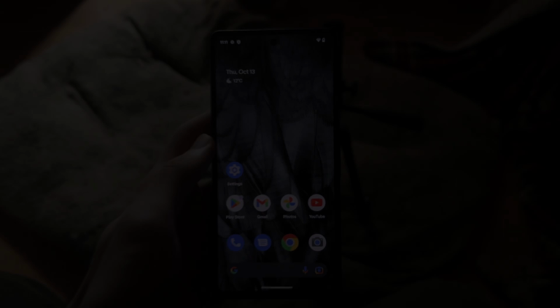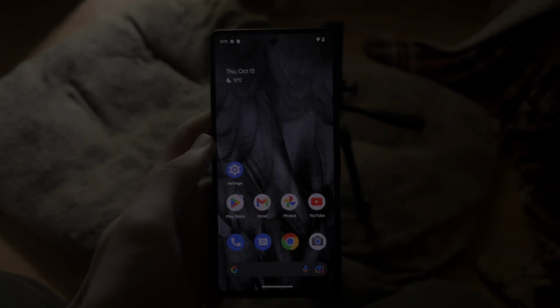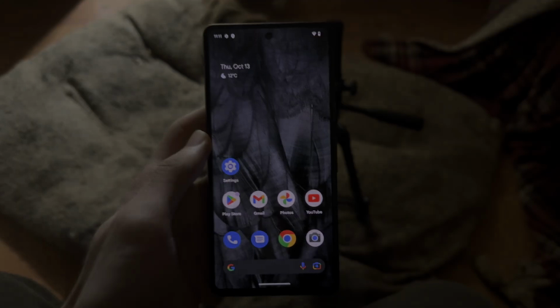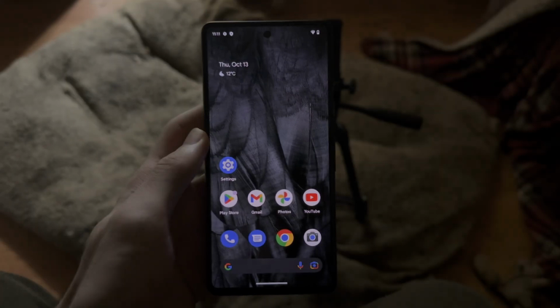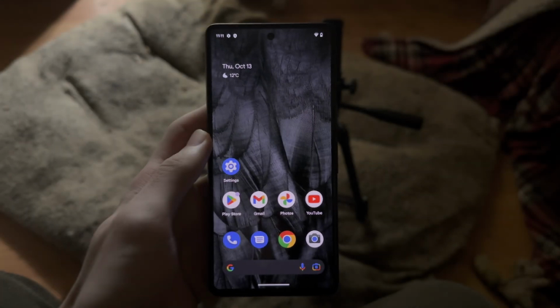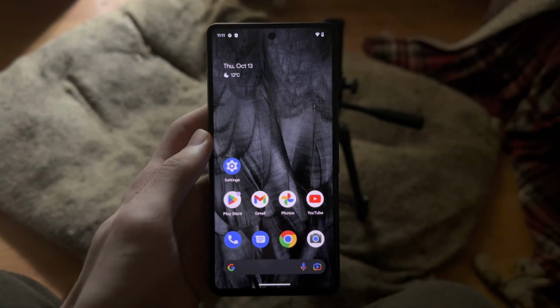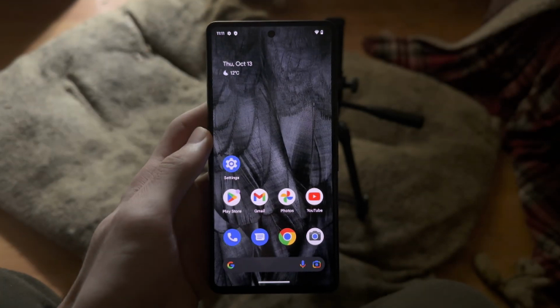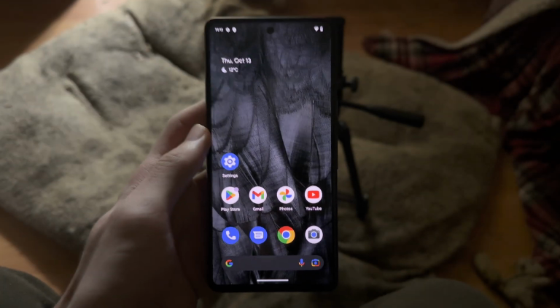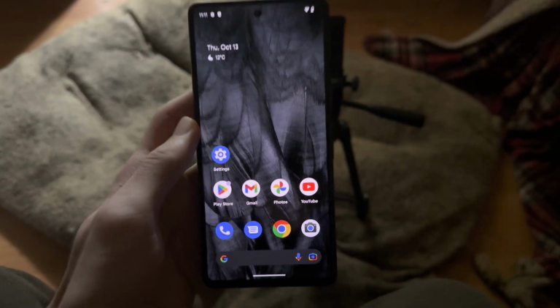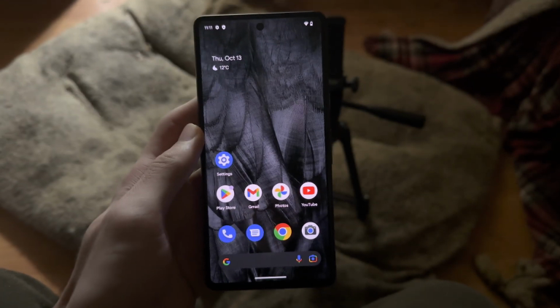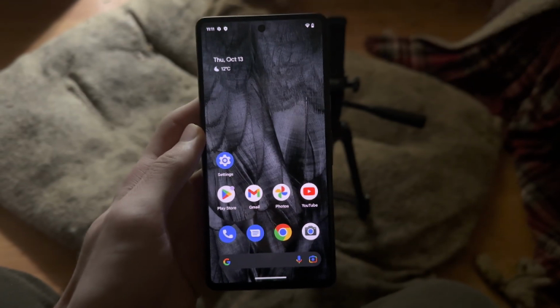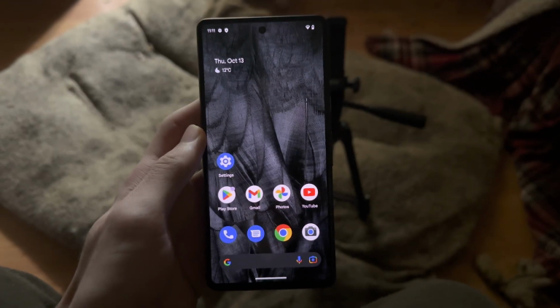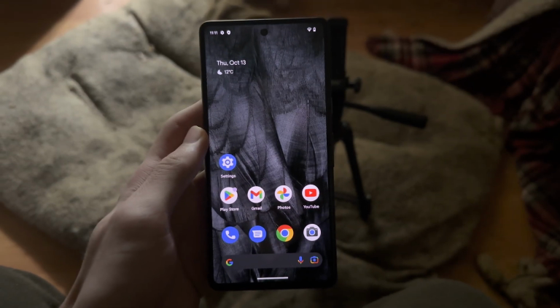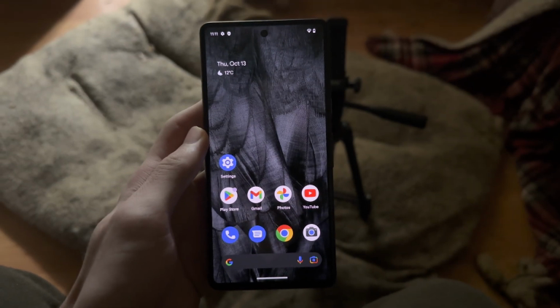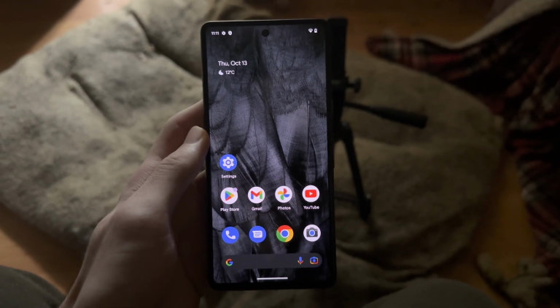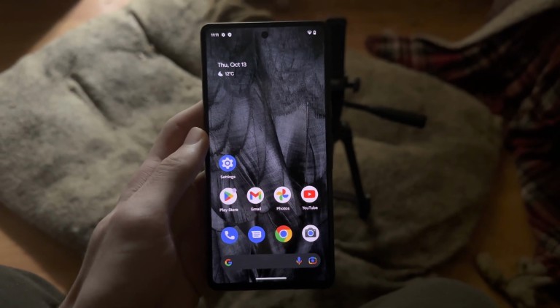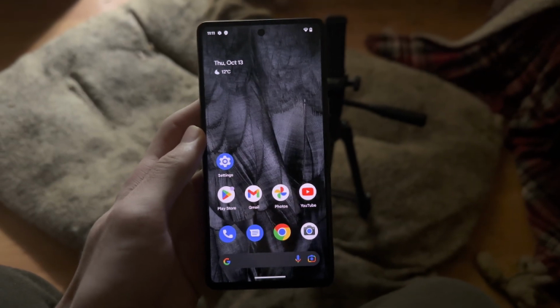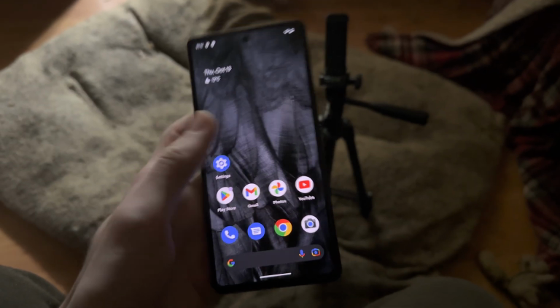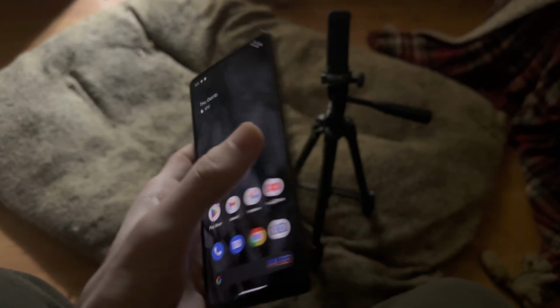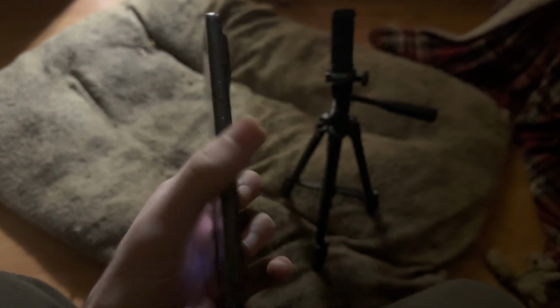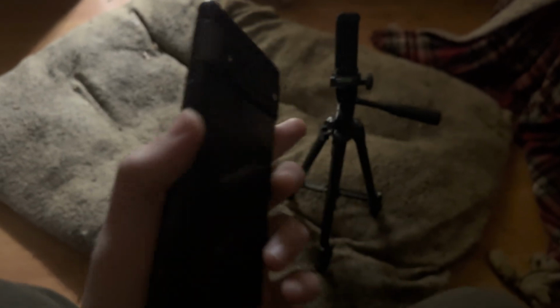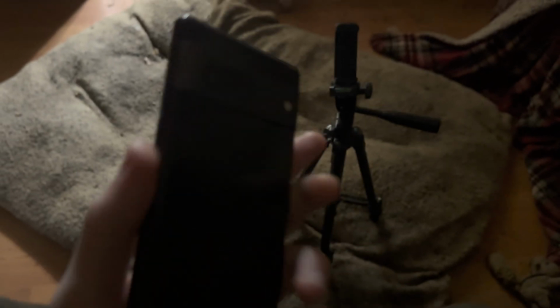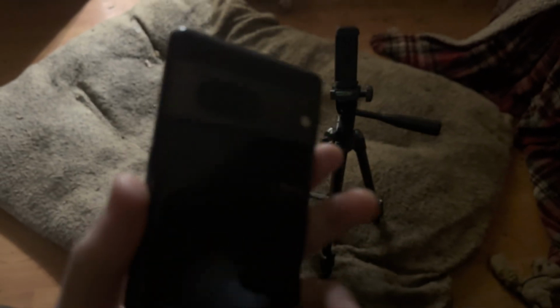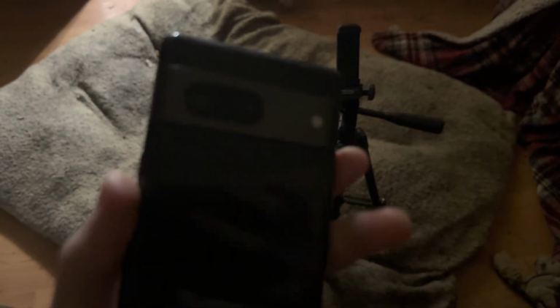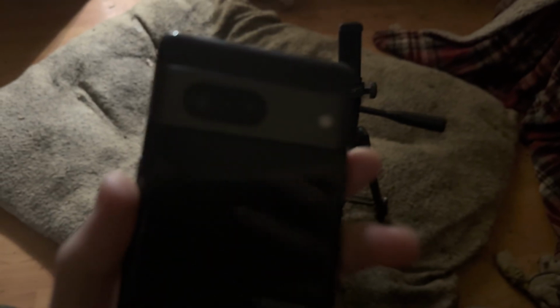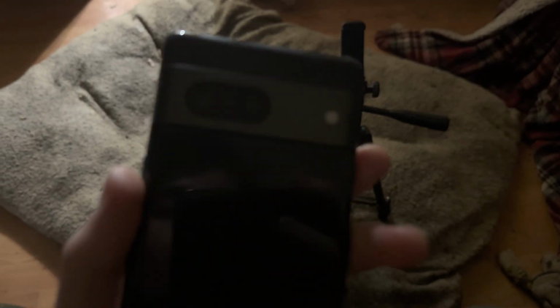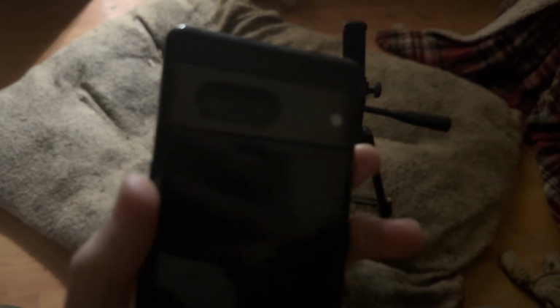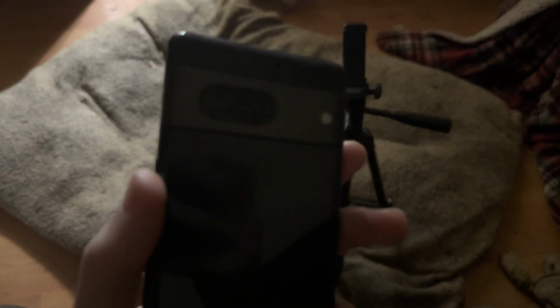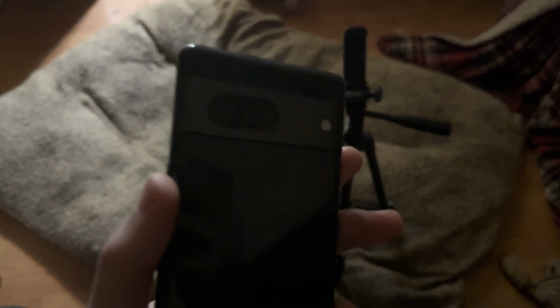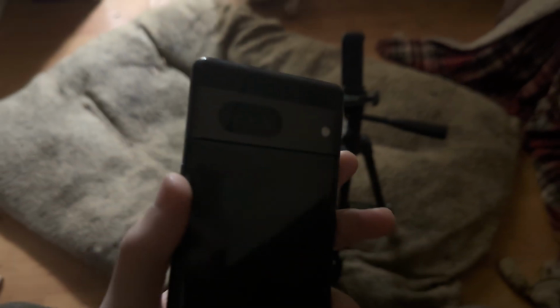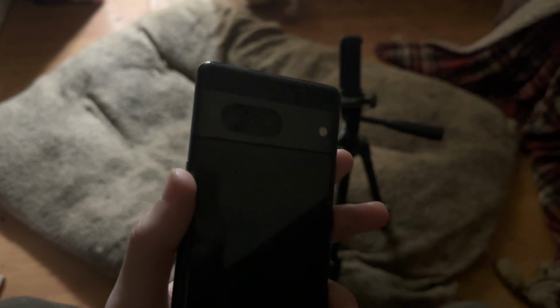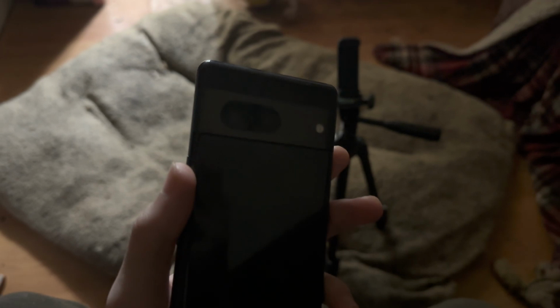Welcome everyone, here is an astrophotography test on the Google Pixel 7.